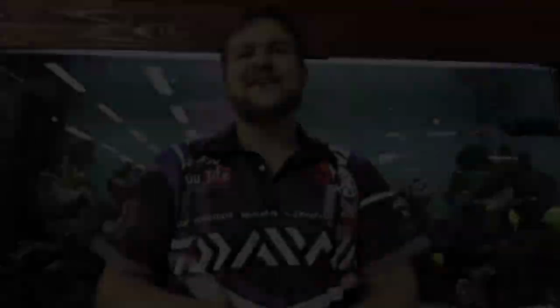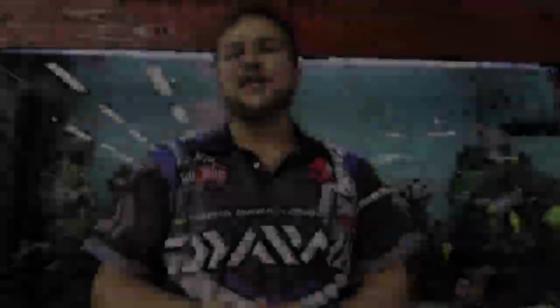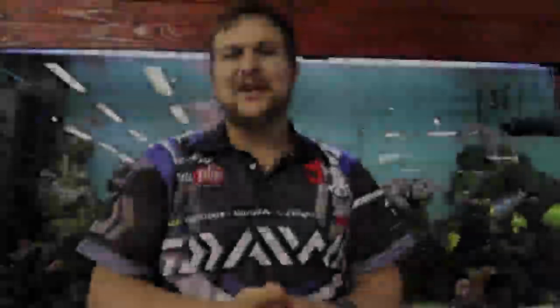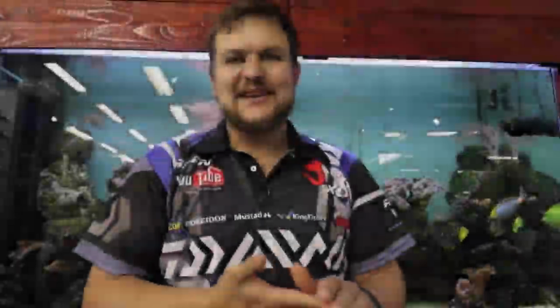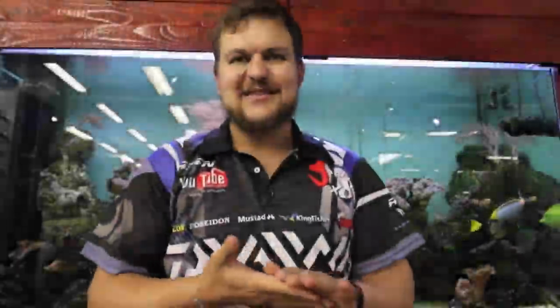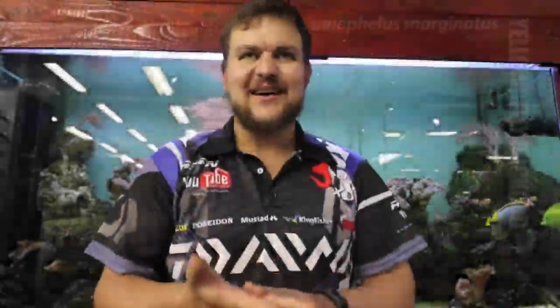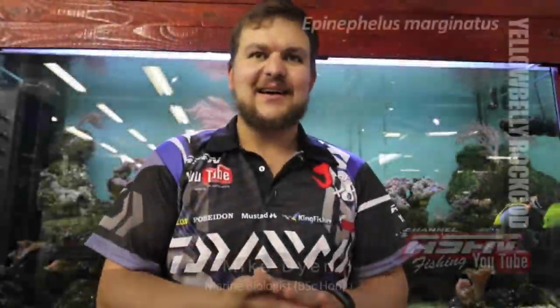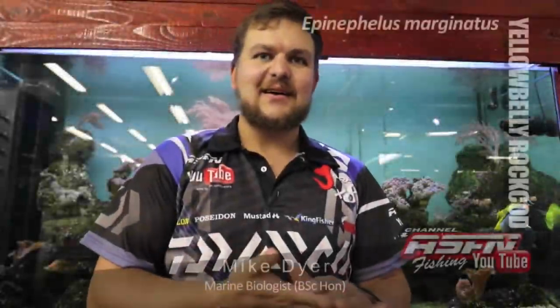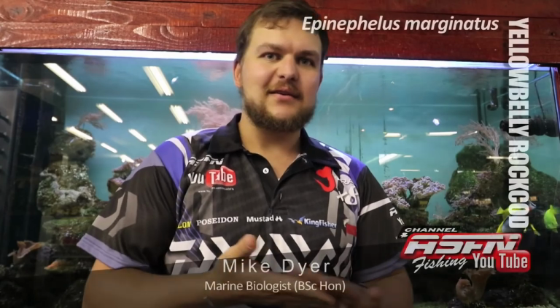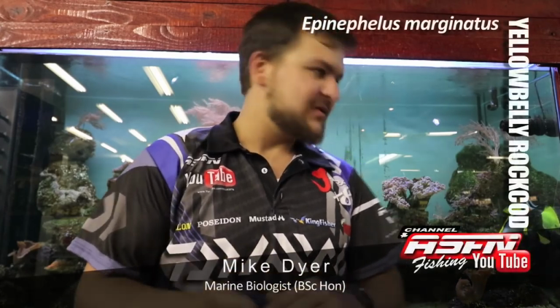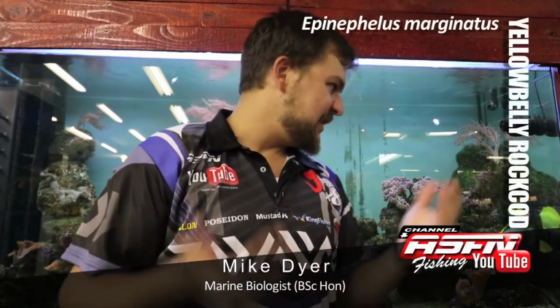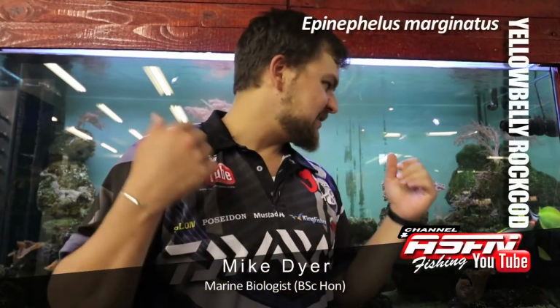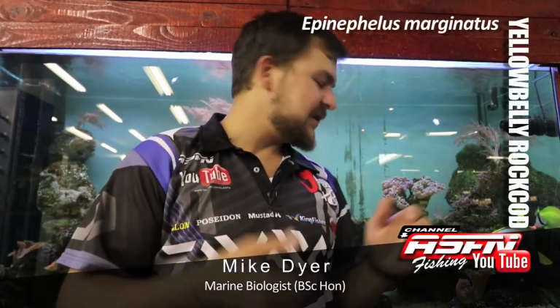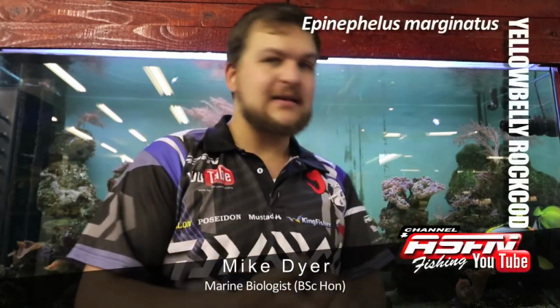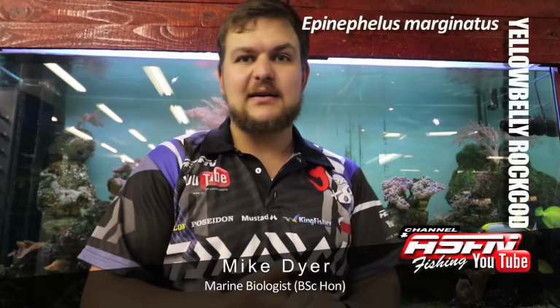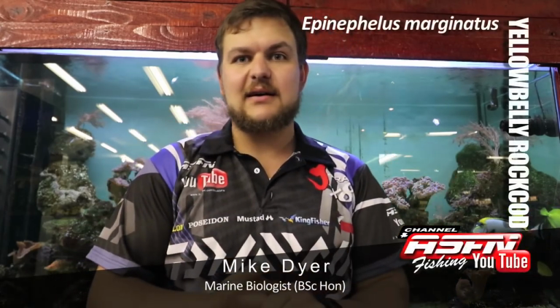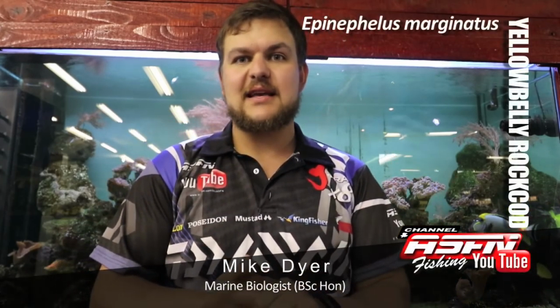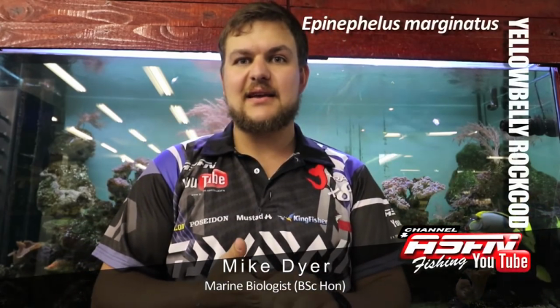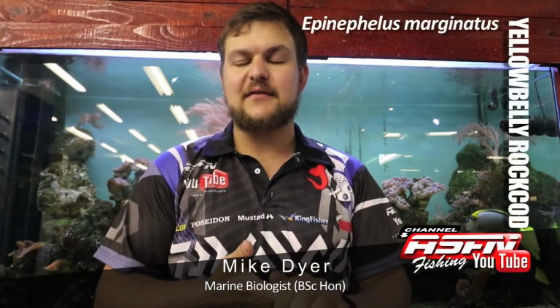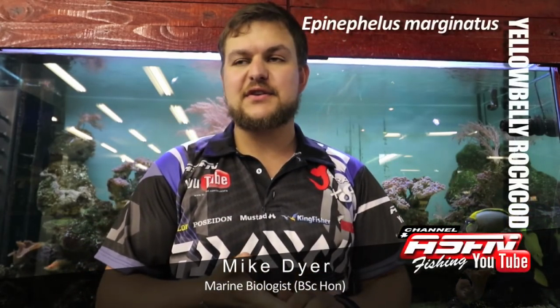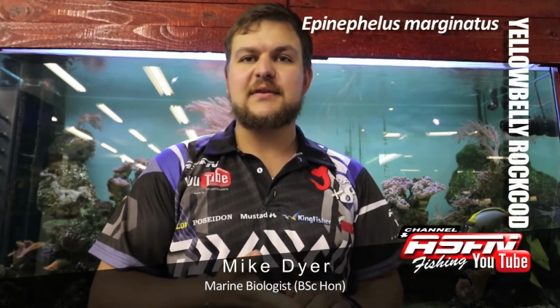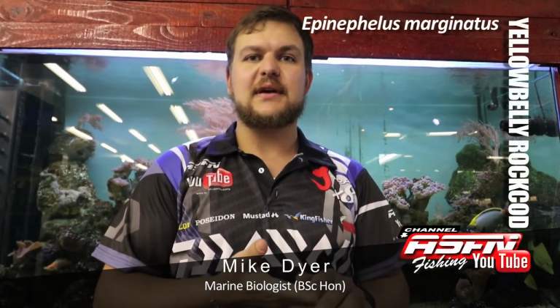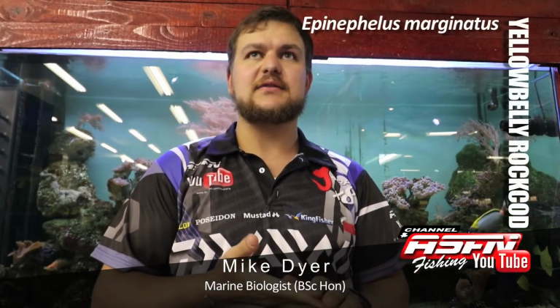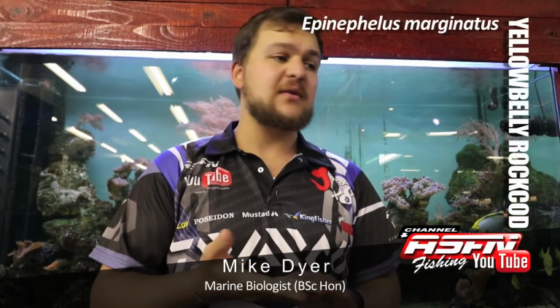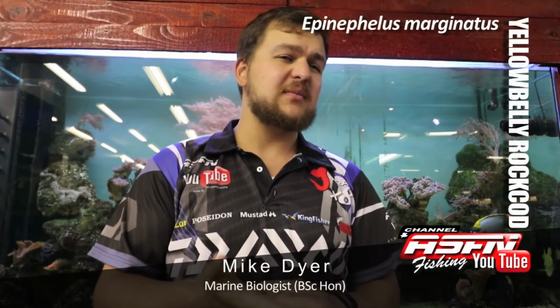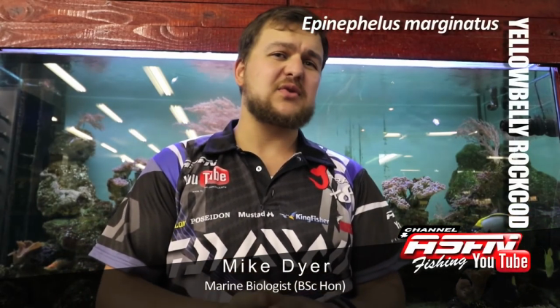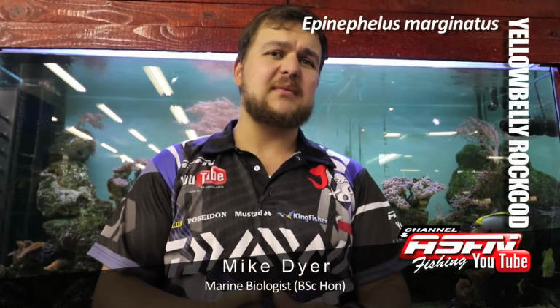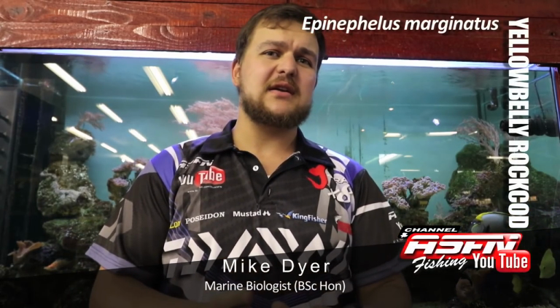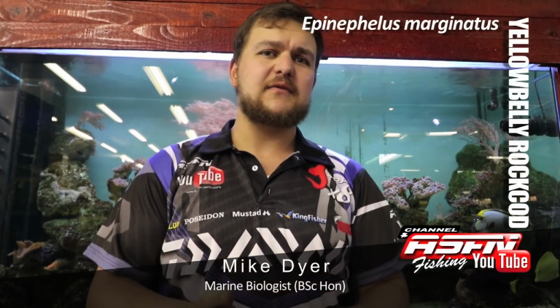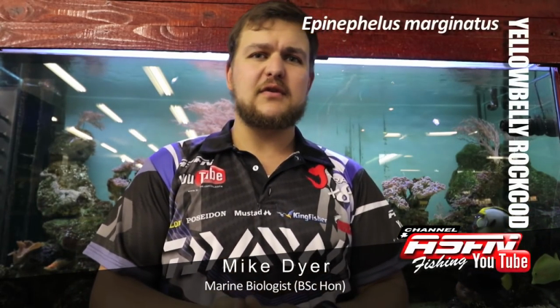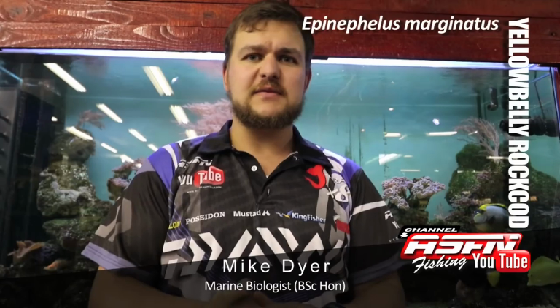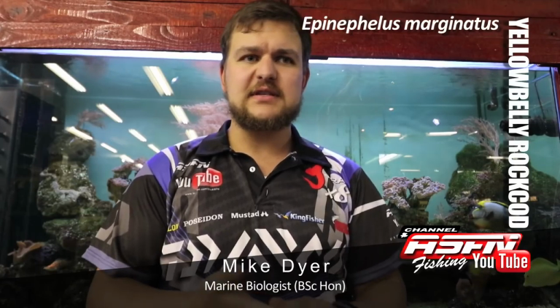Good morning guys. Peter is here at our tank at Kingfisher. Today we're going to be talking about a few different species.